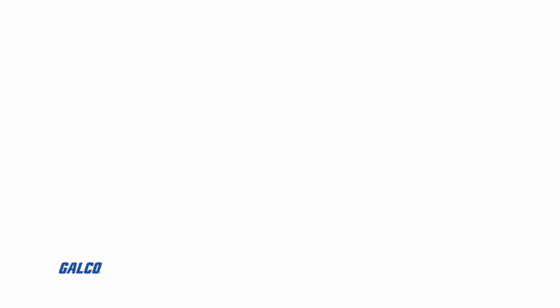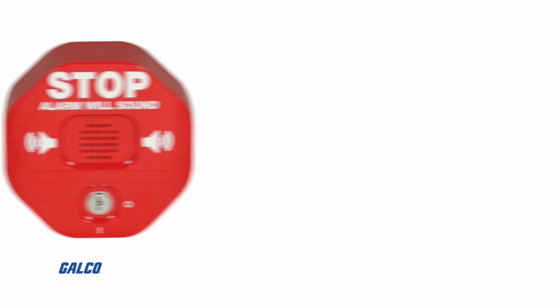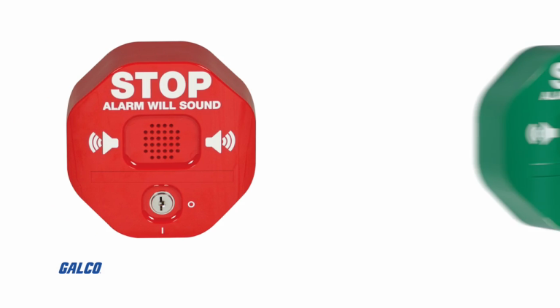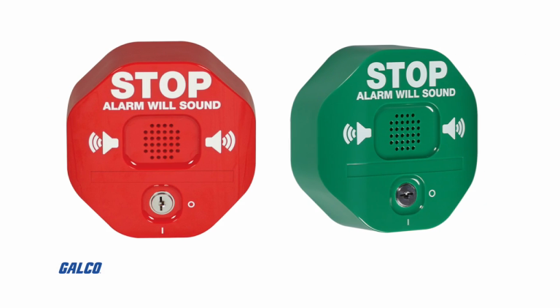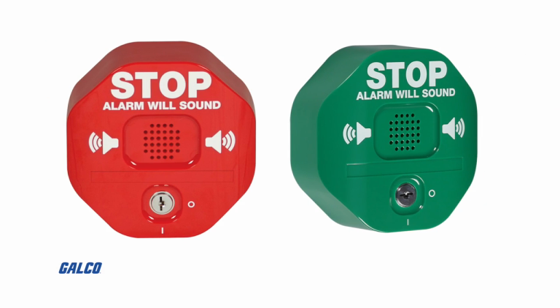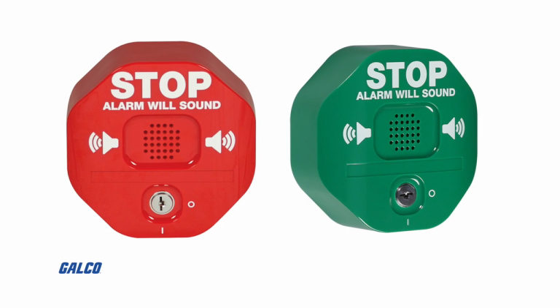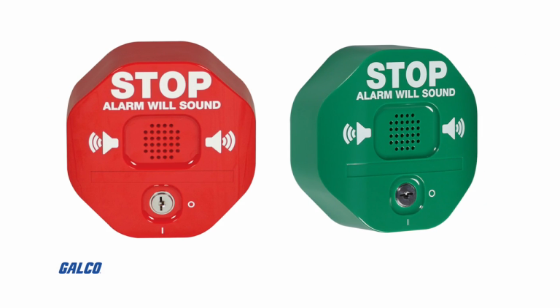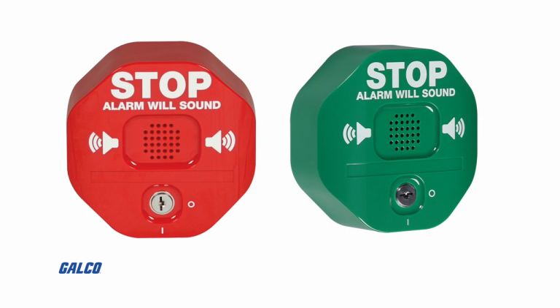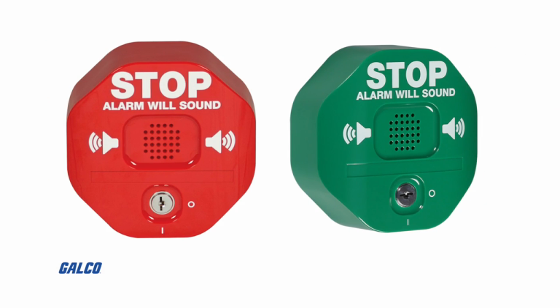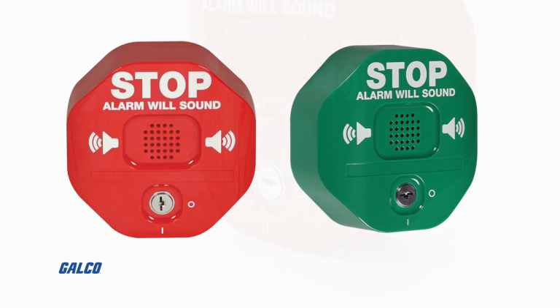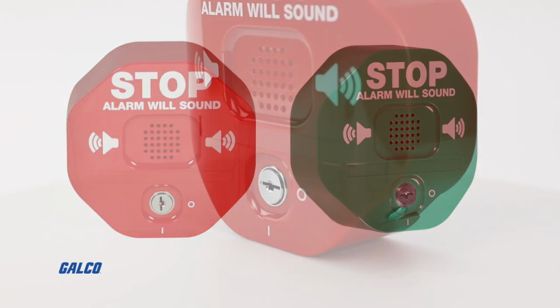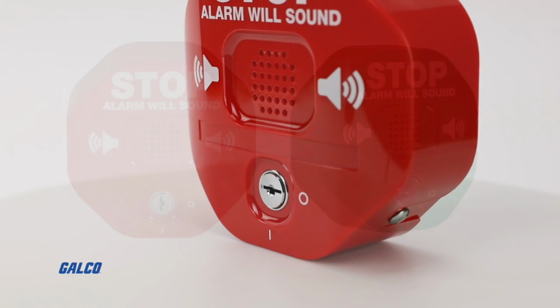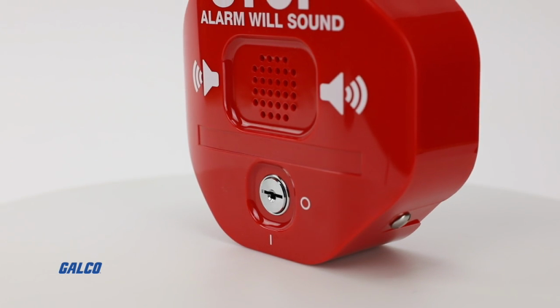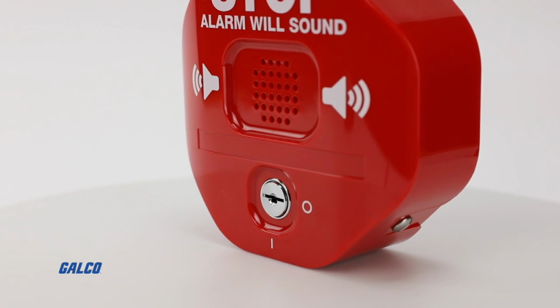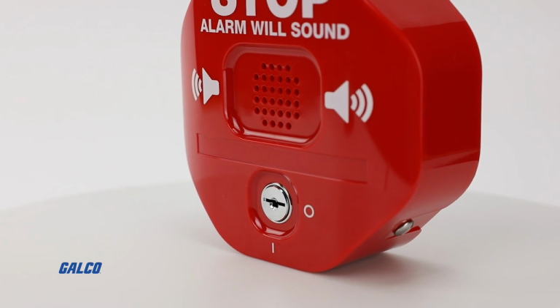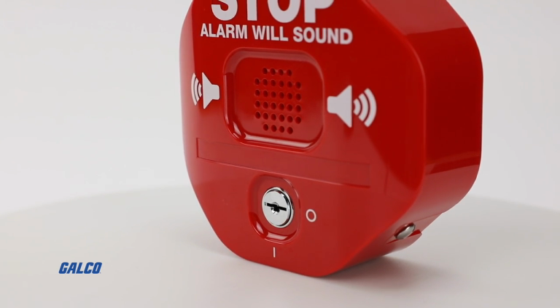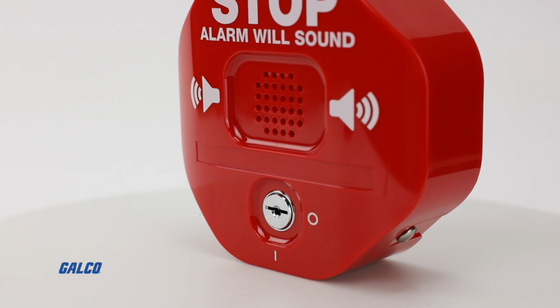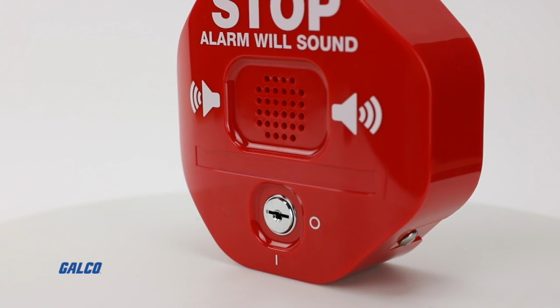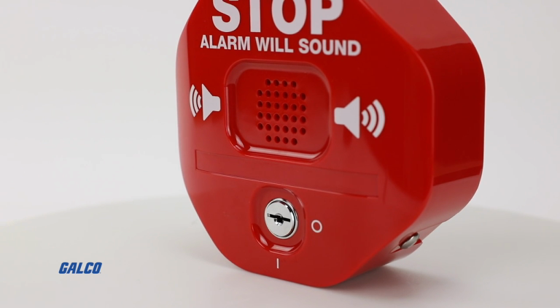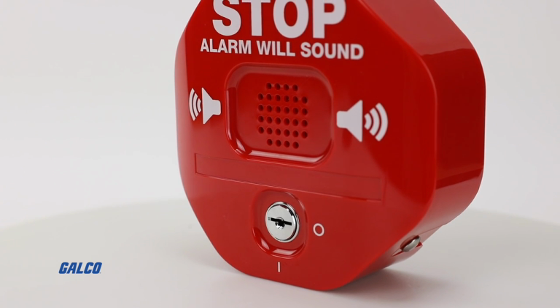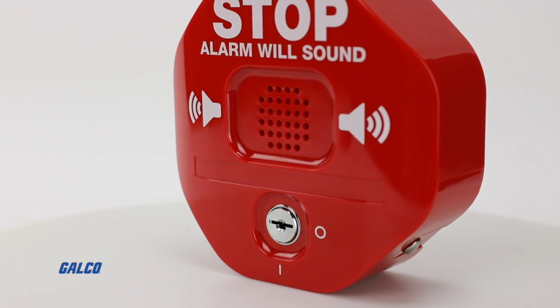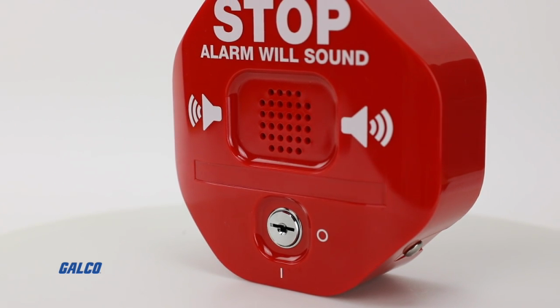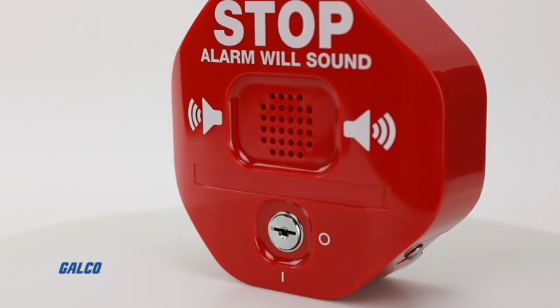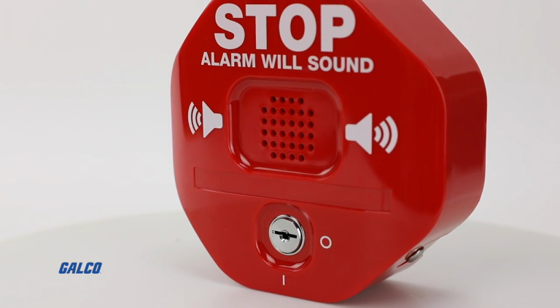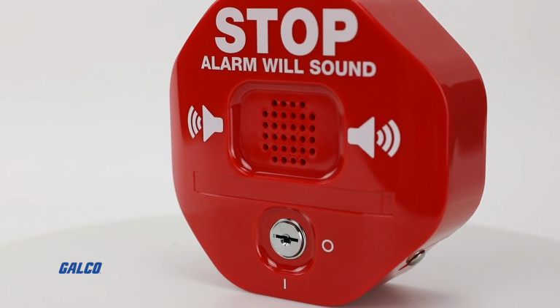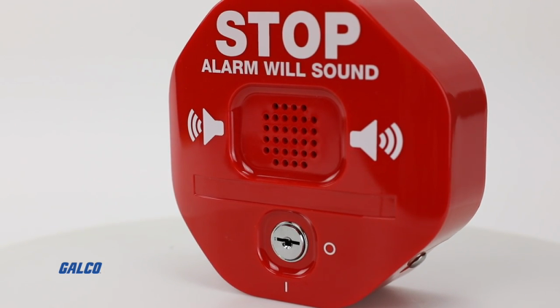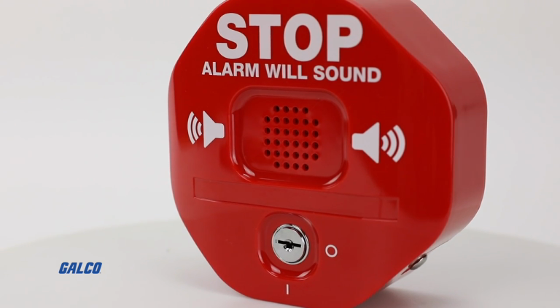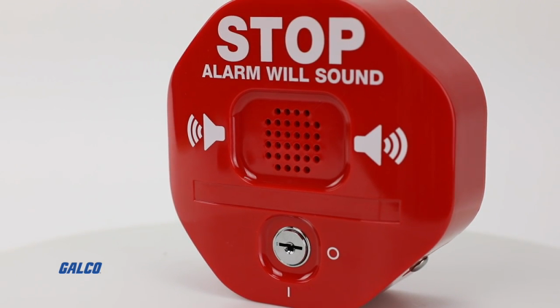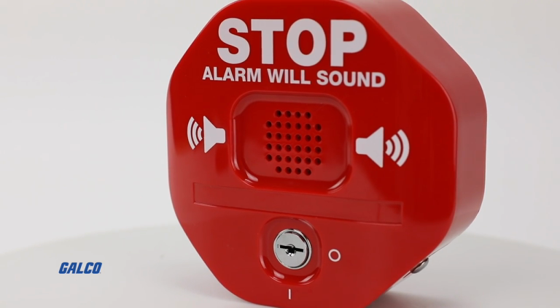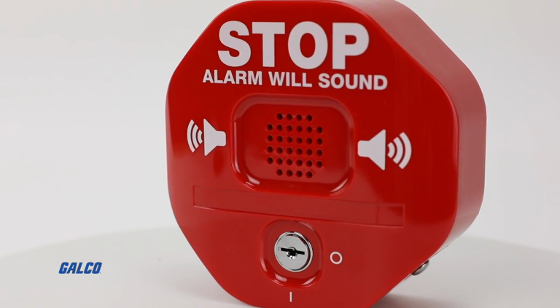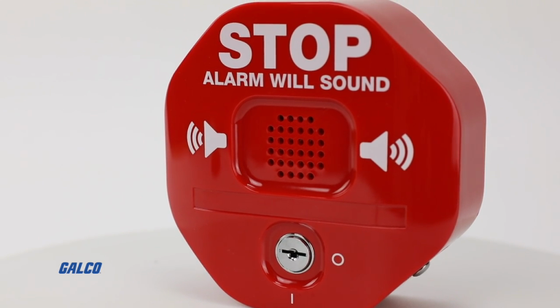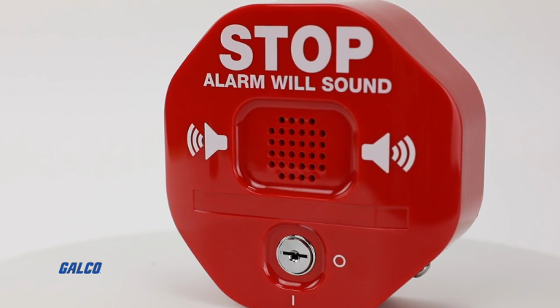Available in red or green color options, all models have durable polycarbonate housing with wireless options available.